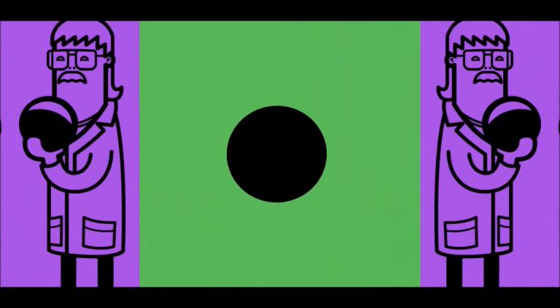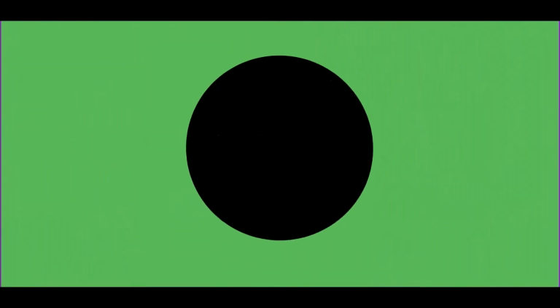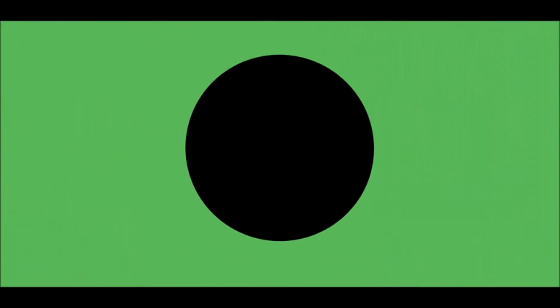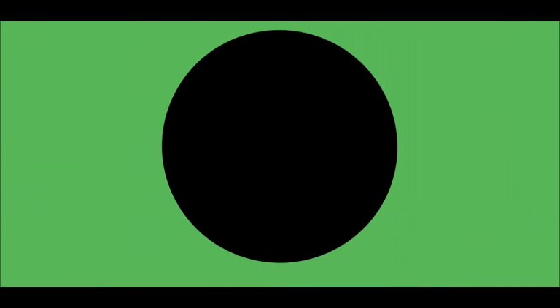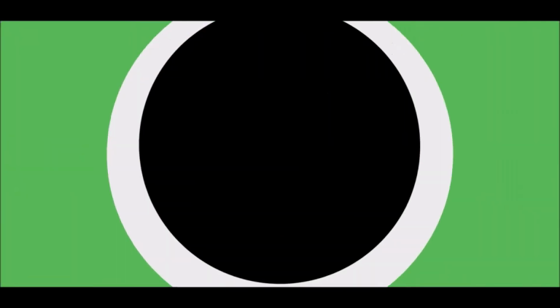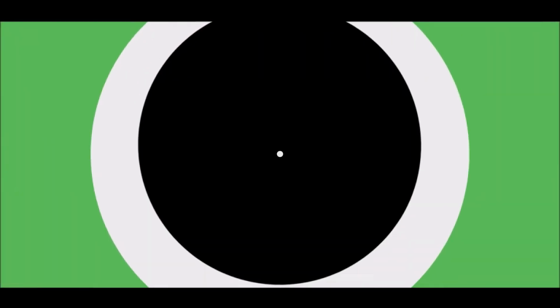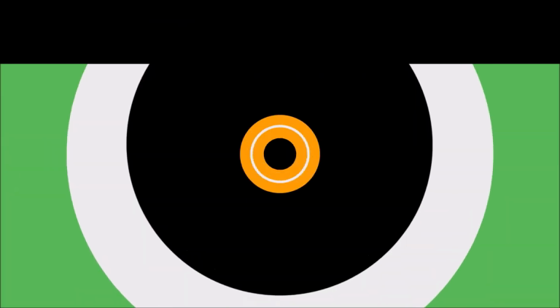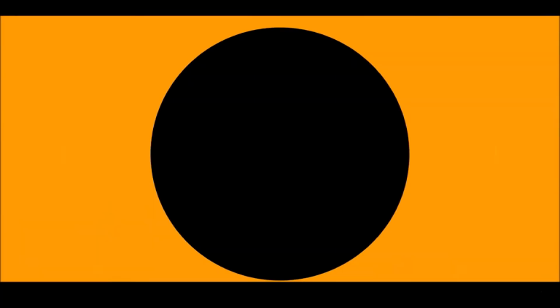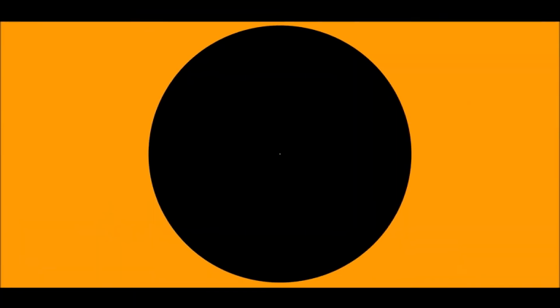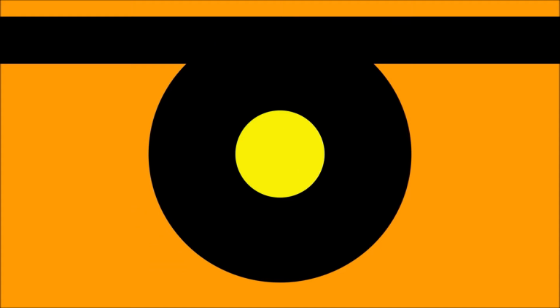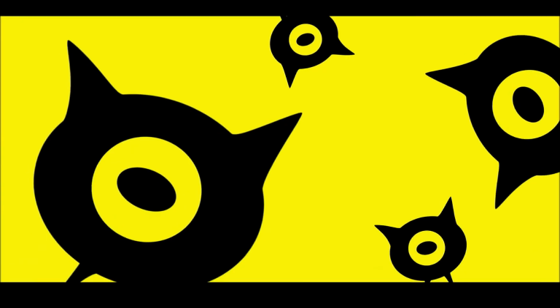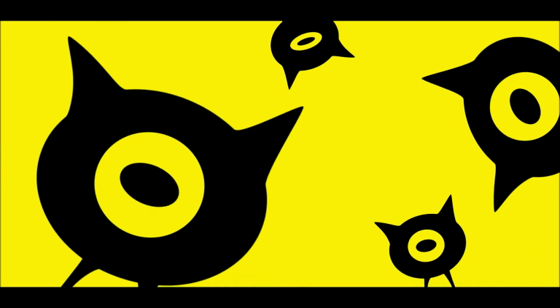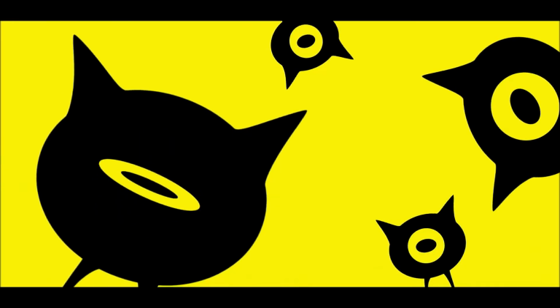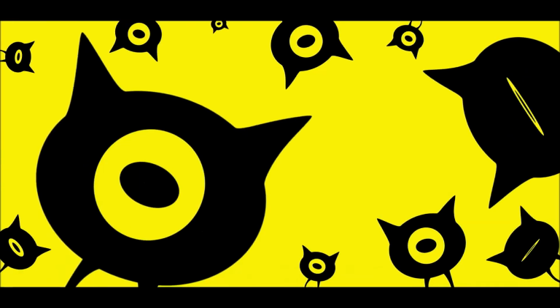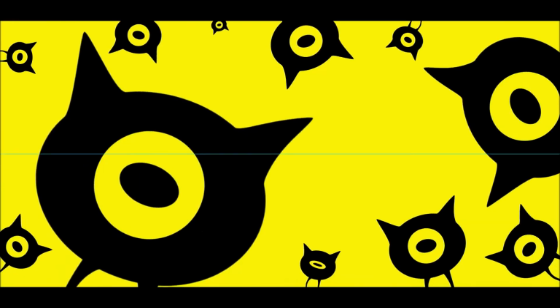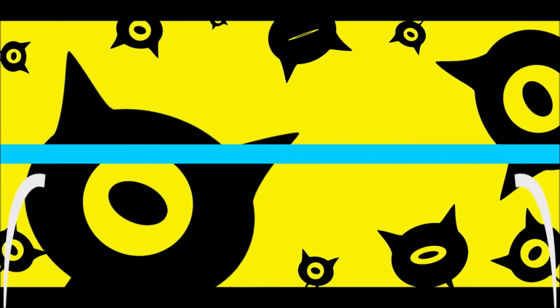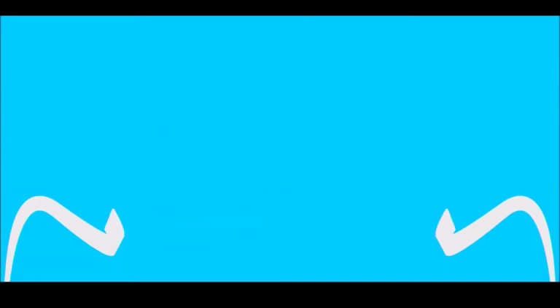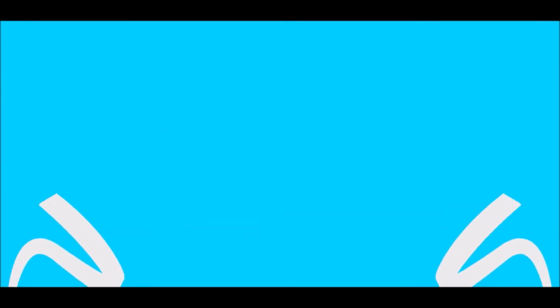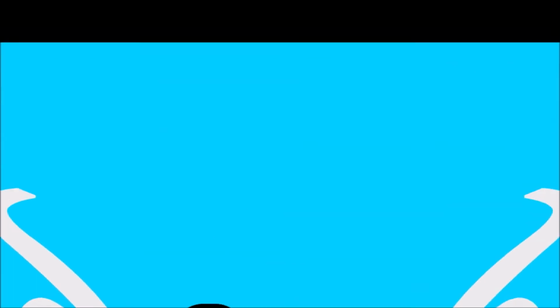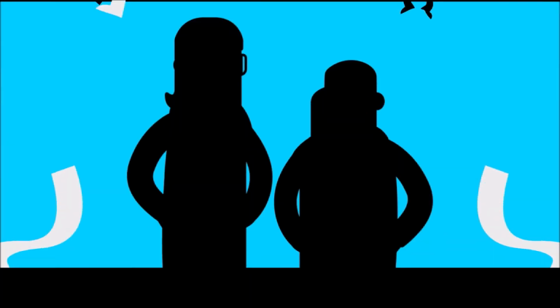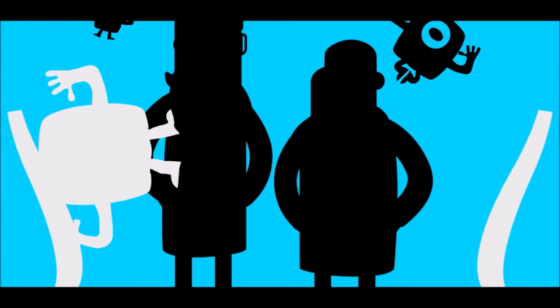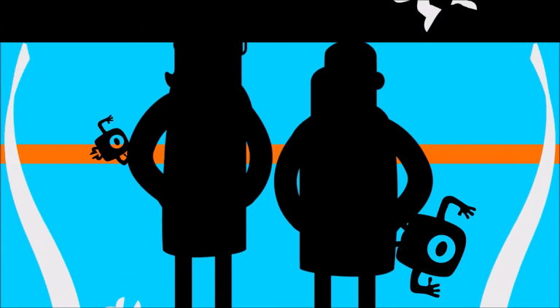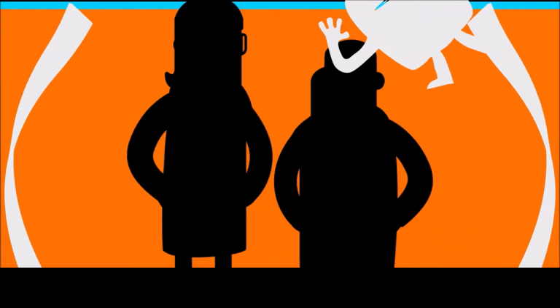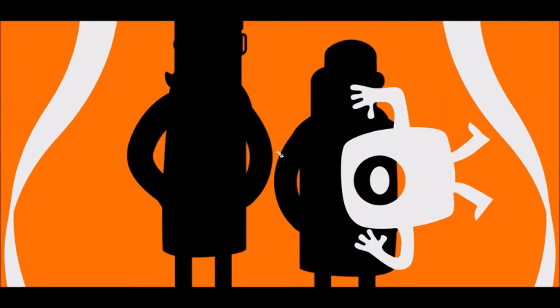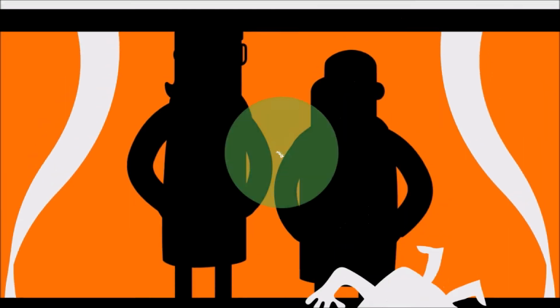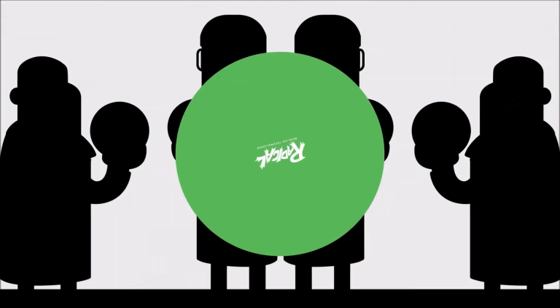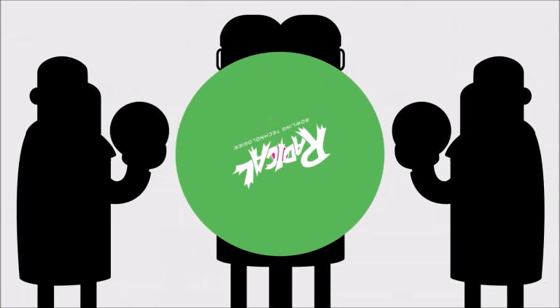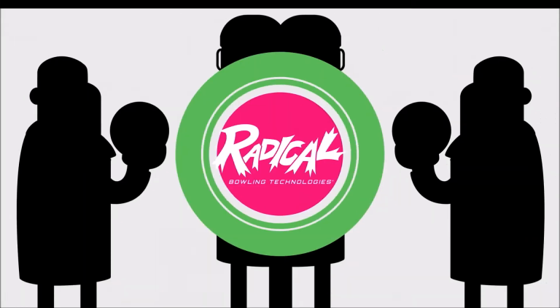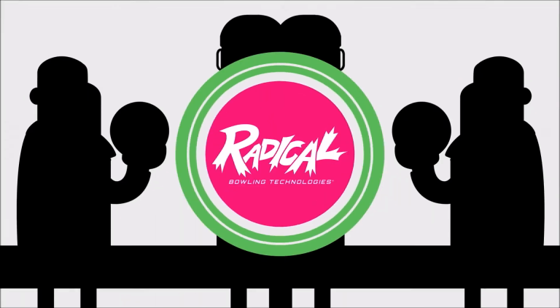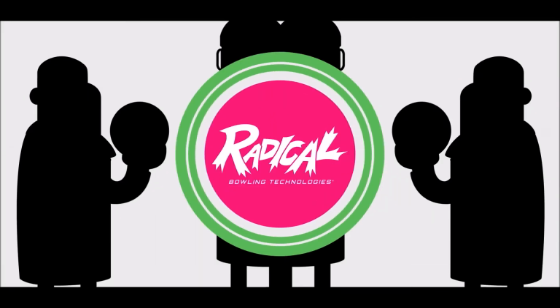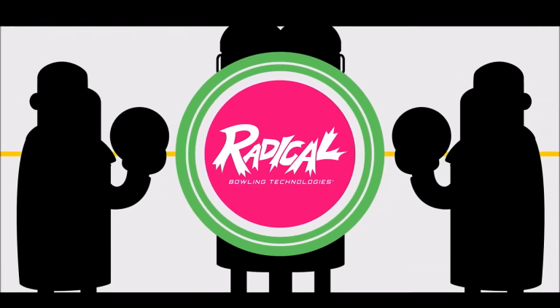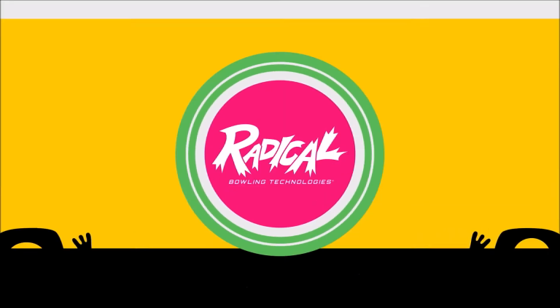Introducing Radical Bowling Technologies, the brainchild of two Radical Dudes, Phil Cardinal and Mo Pinnell.